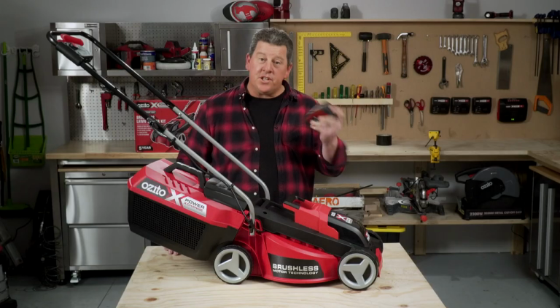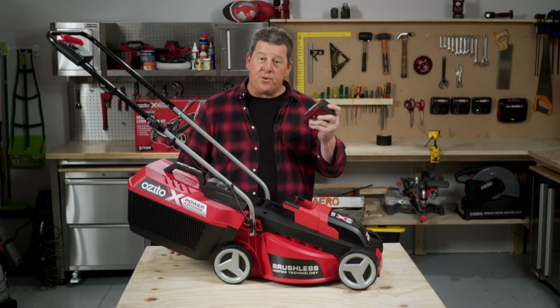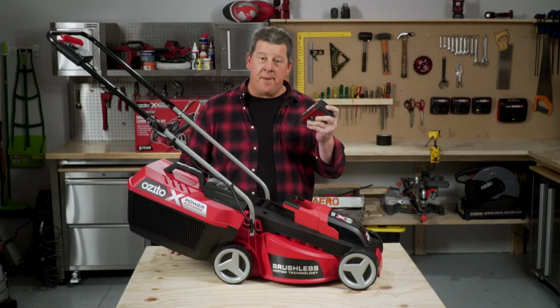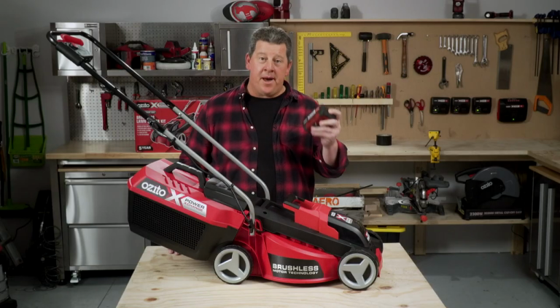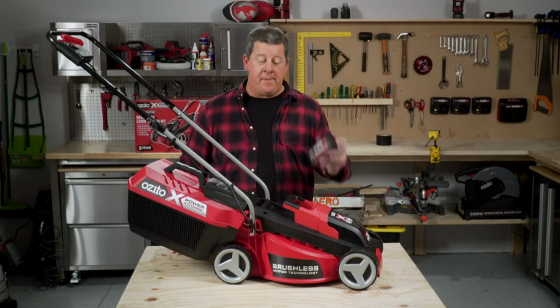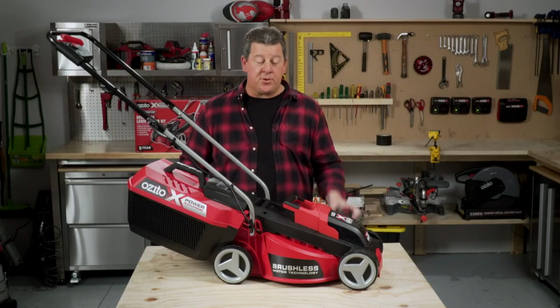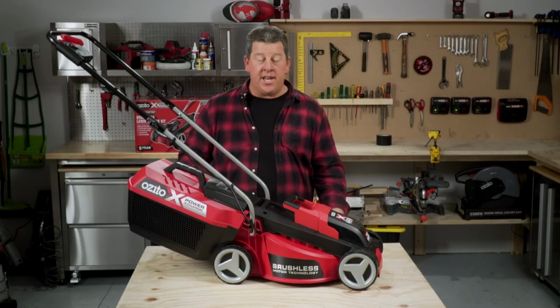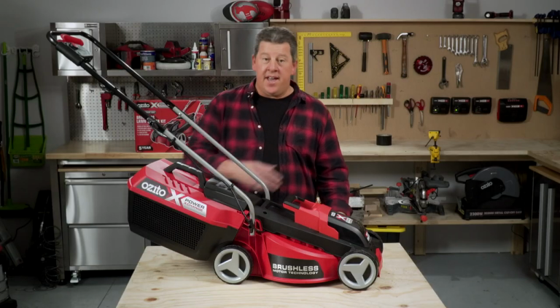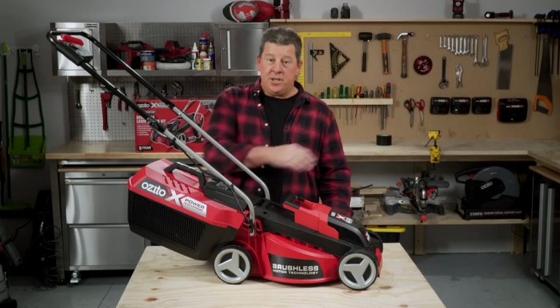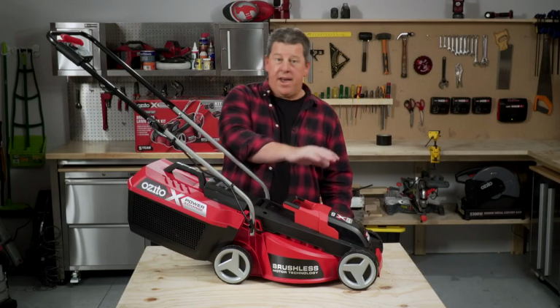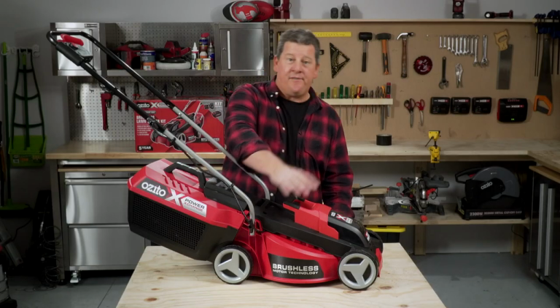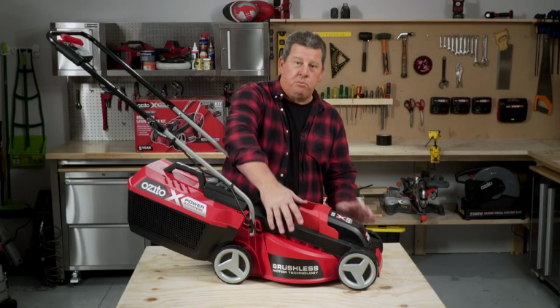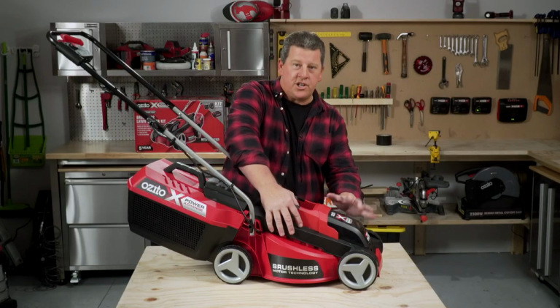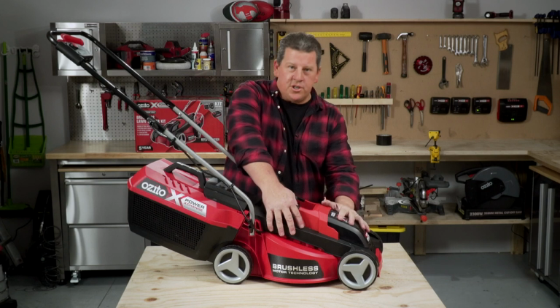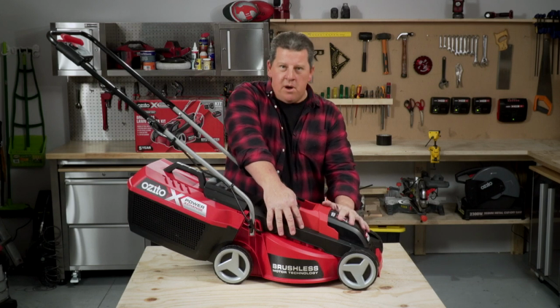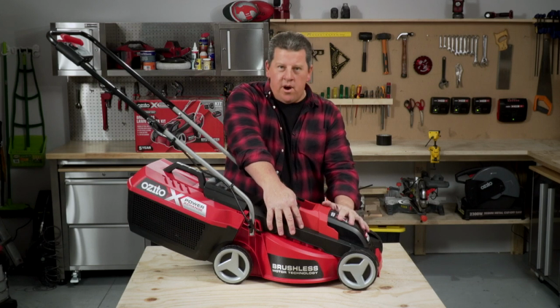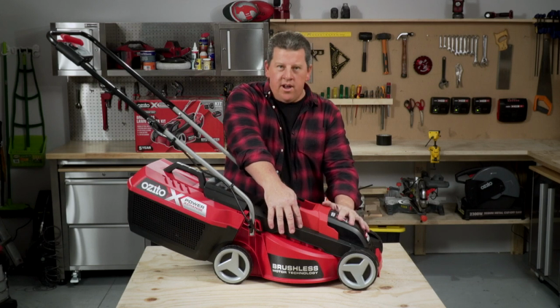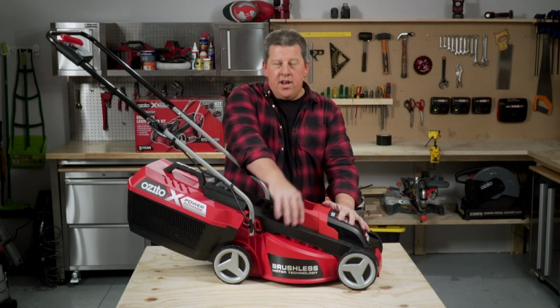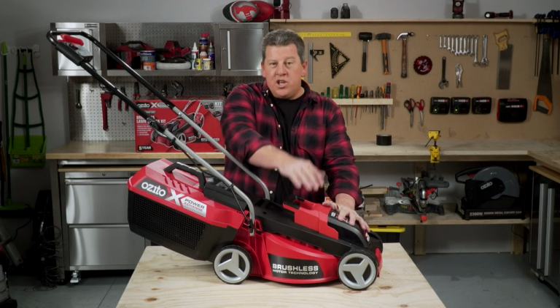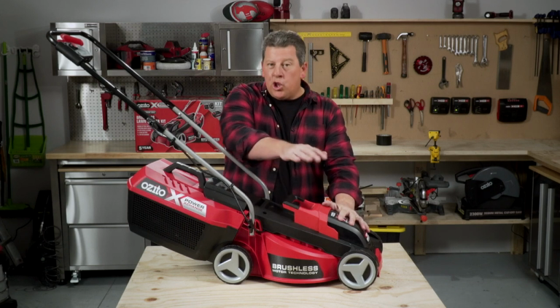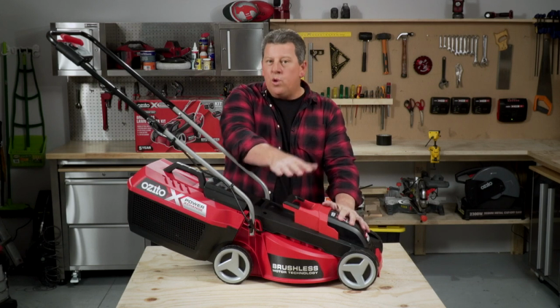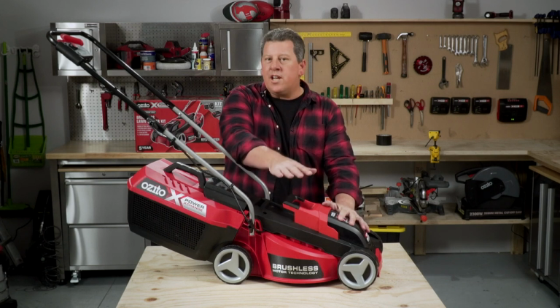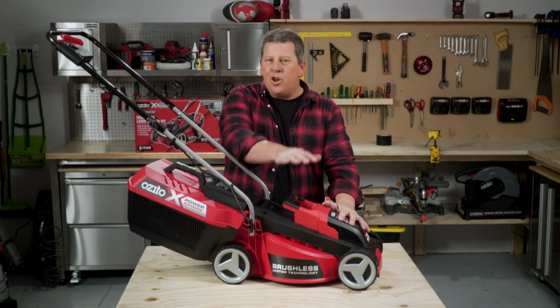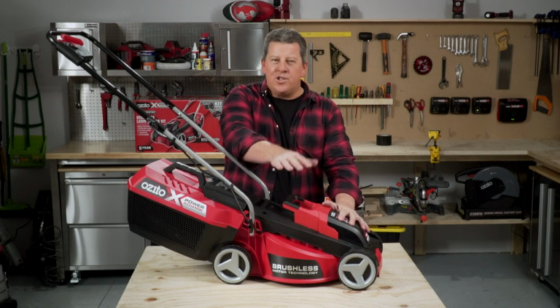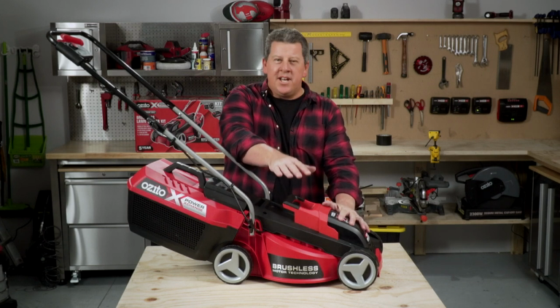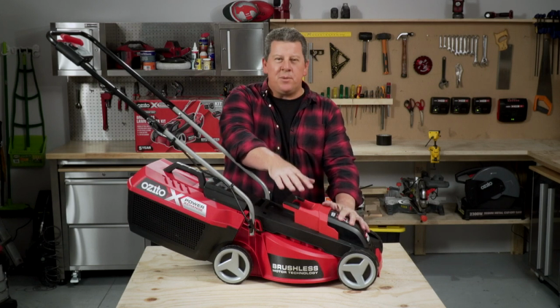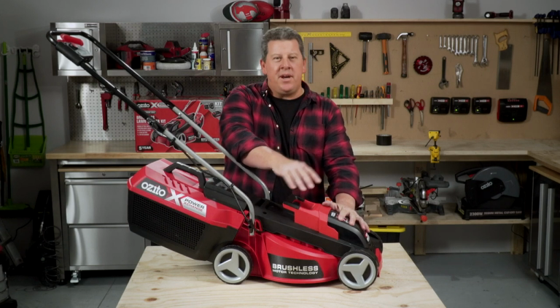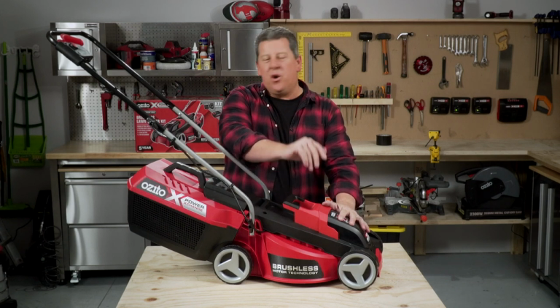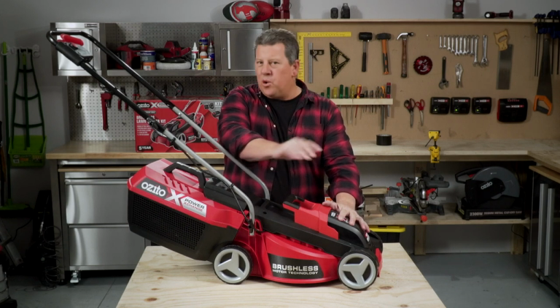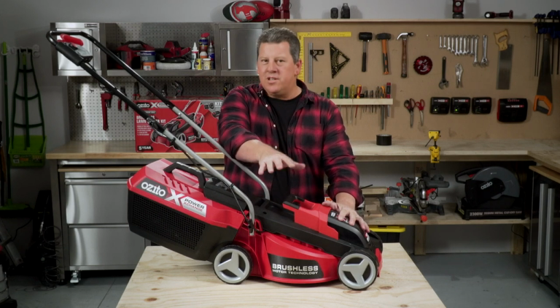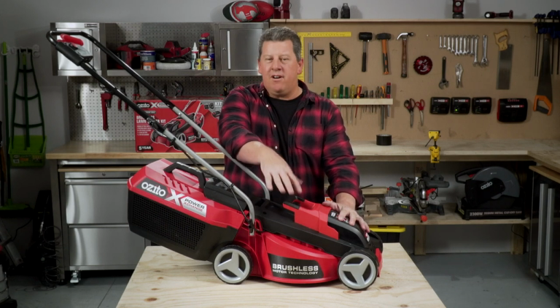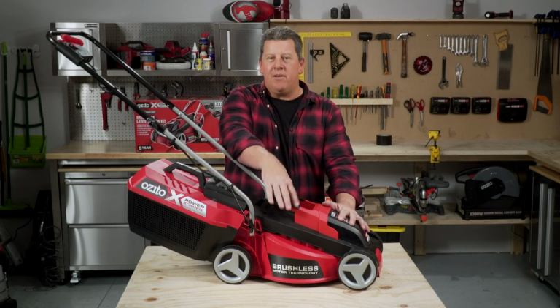With this 3Ah battery and this powerful brushless mower, your lawn's going to look as neat as a pin all the time.